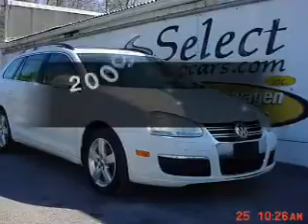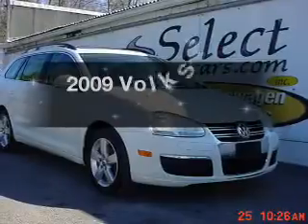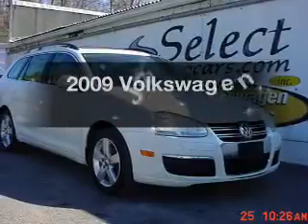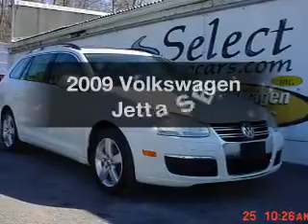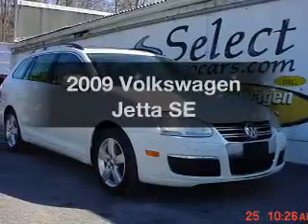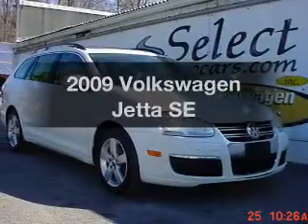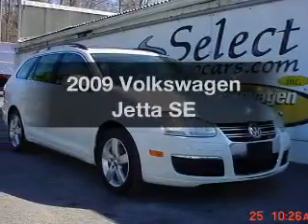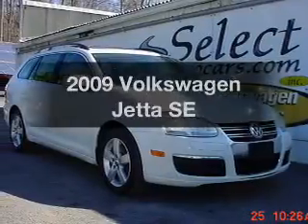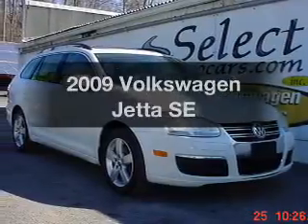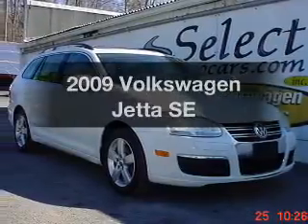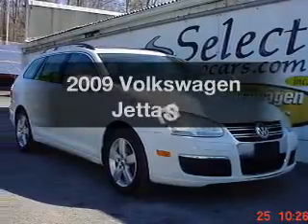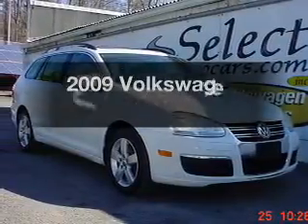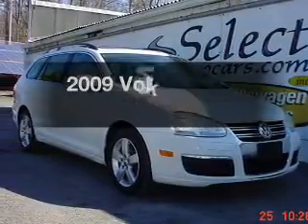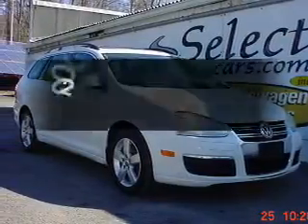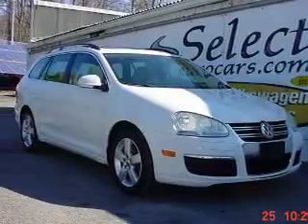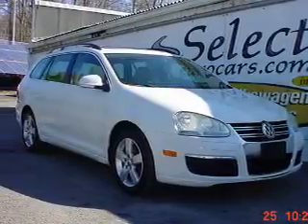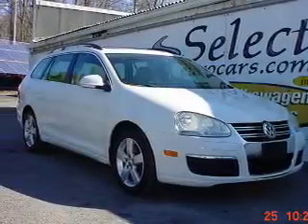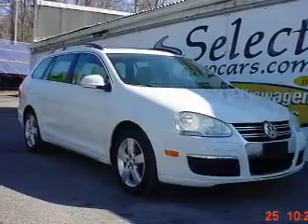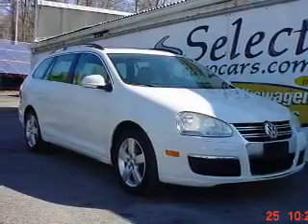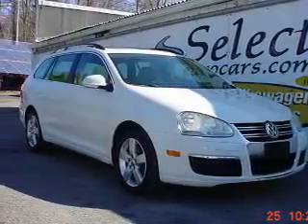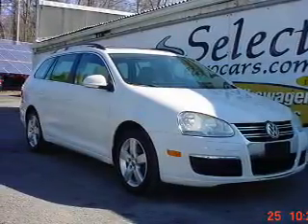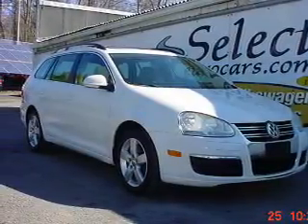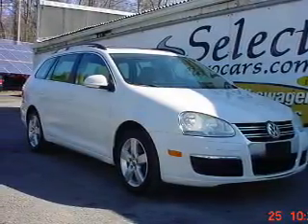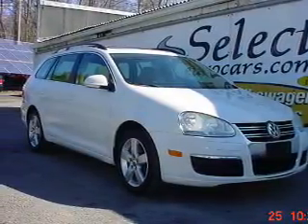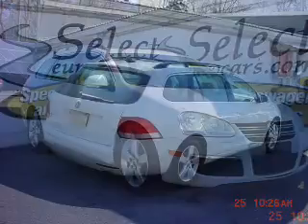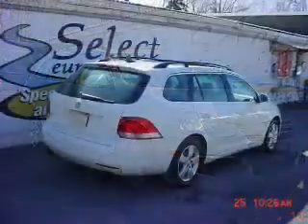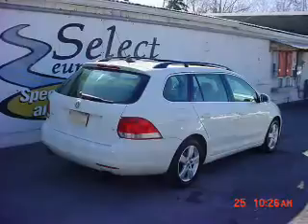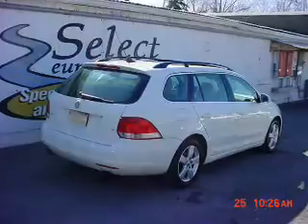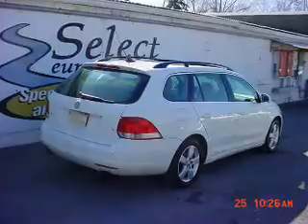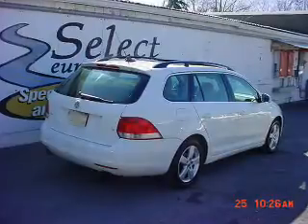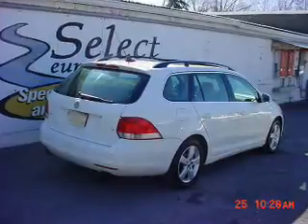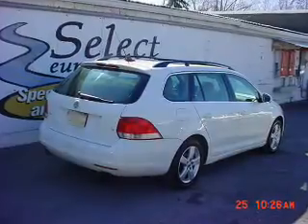Introducing the 2009 Volkswagen Jetta. If you're looking for an automobile with great attributes, look no further.